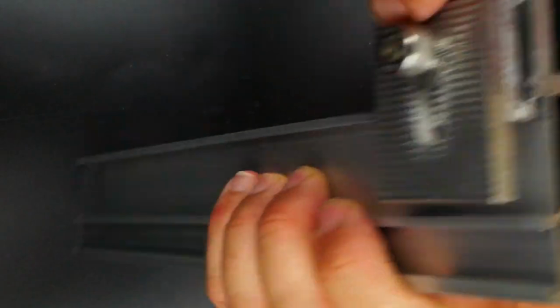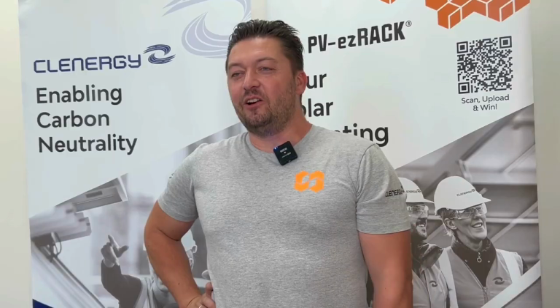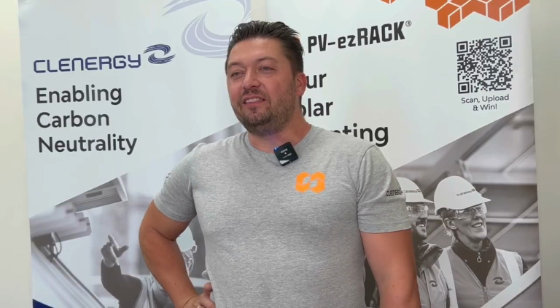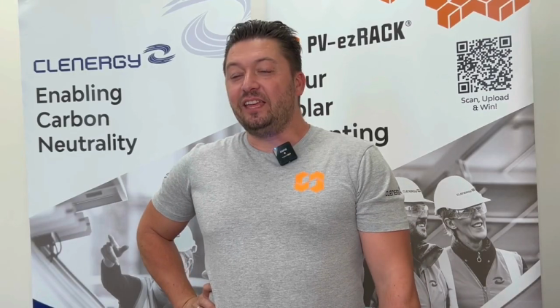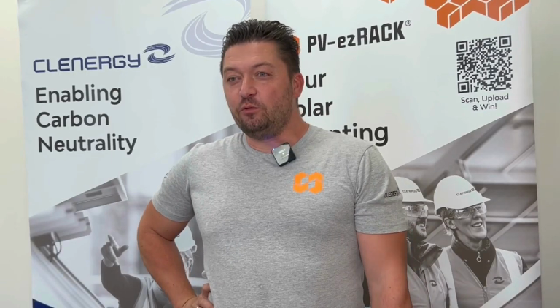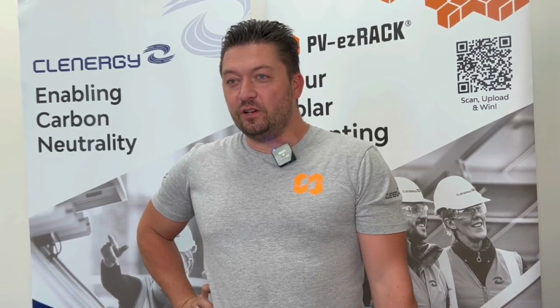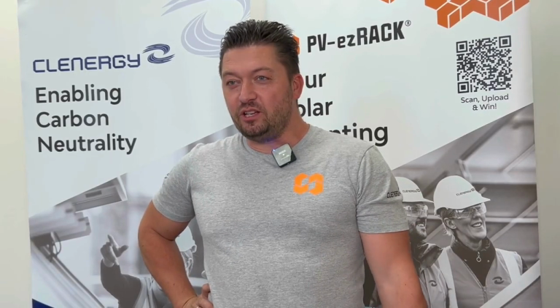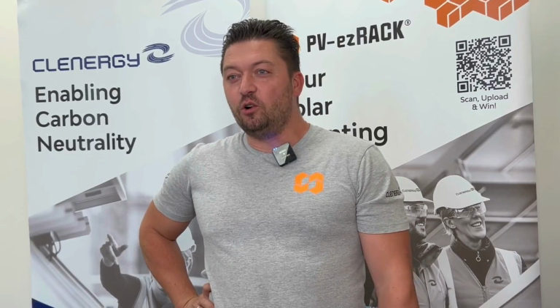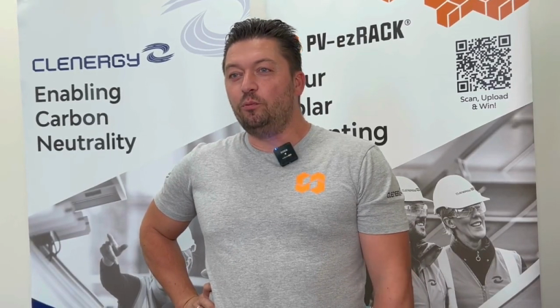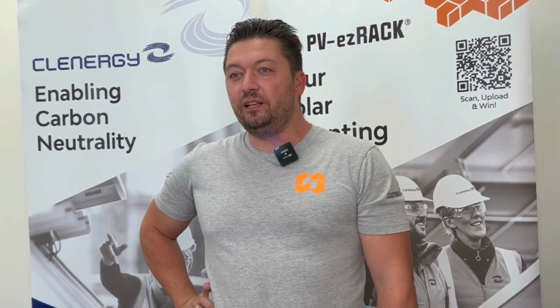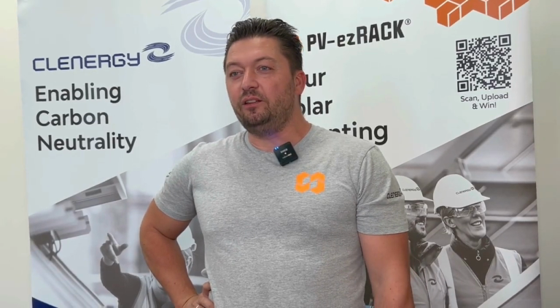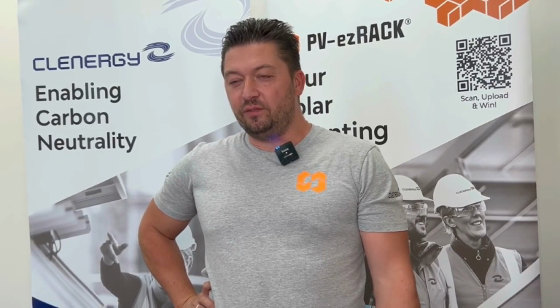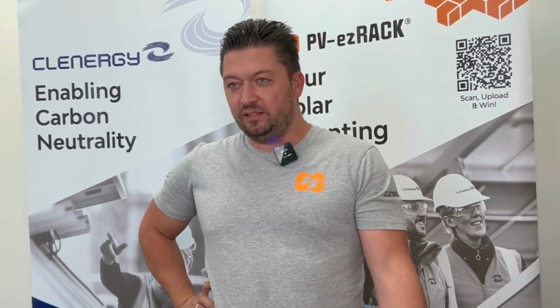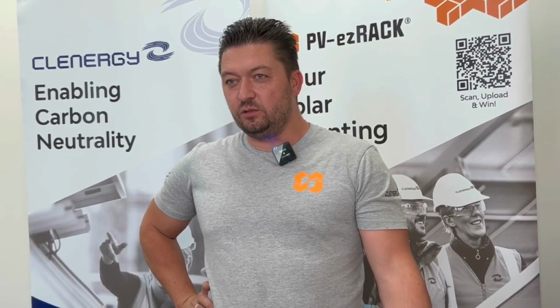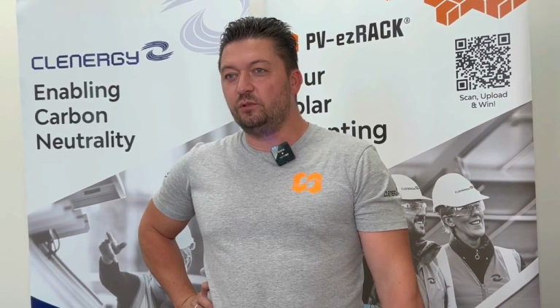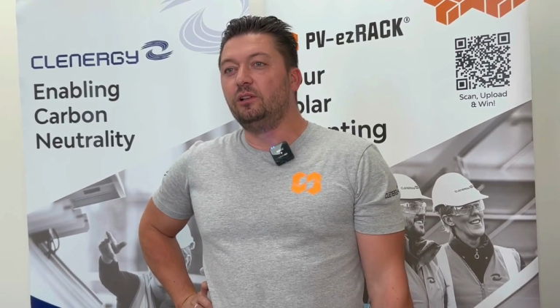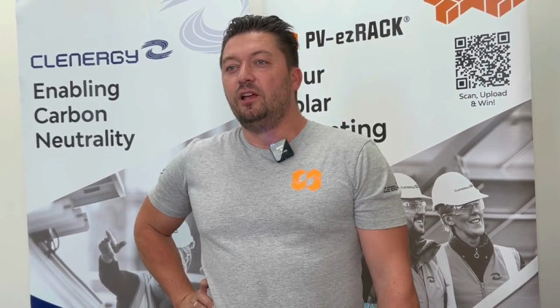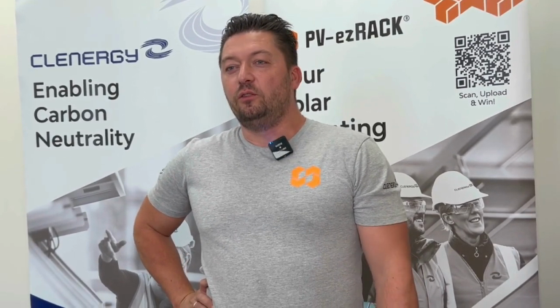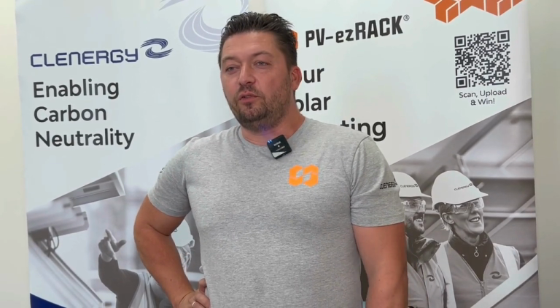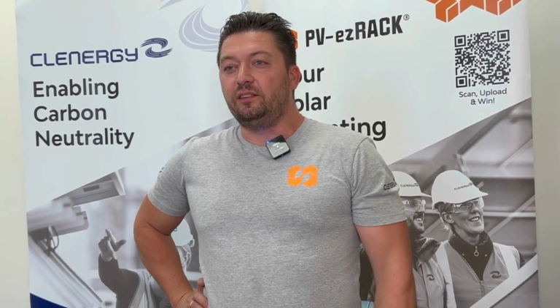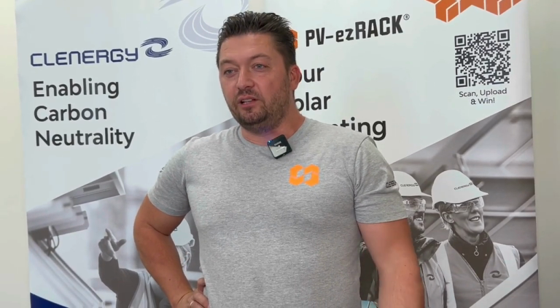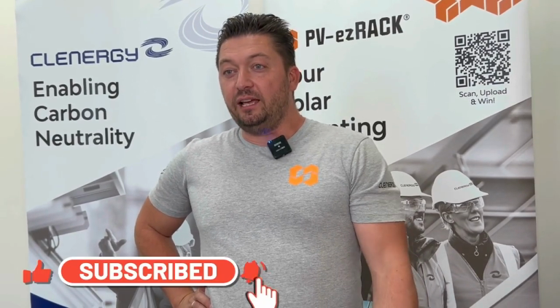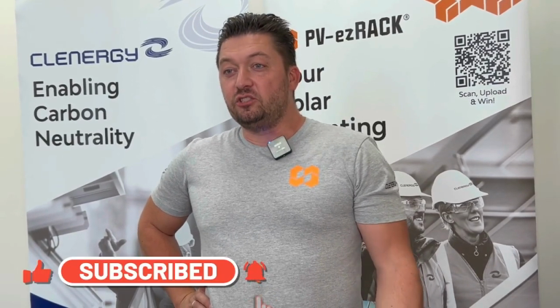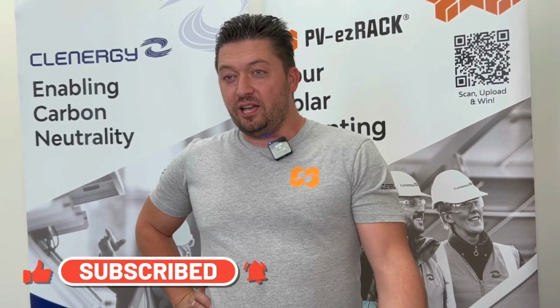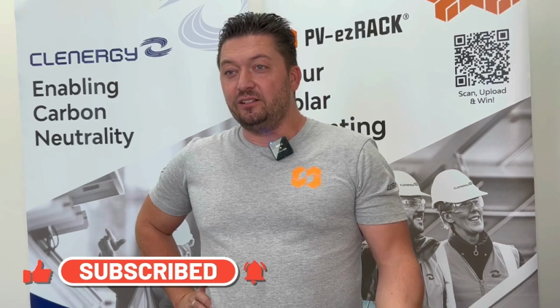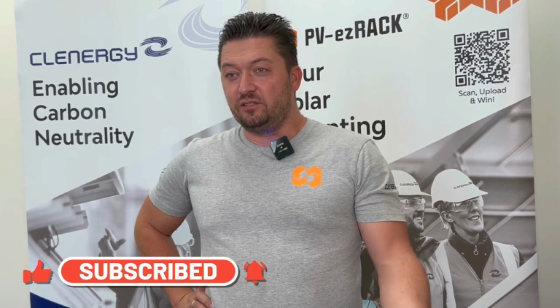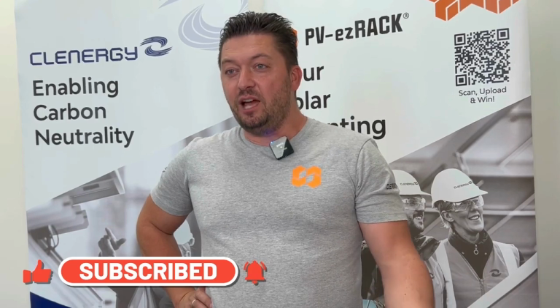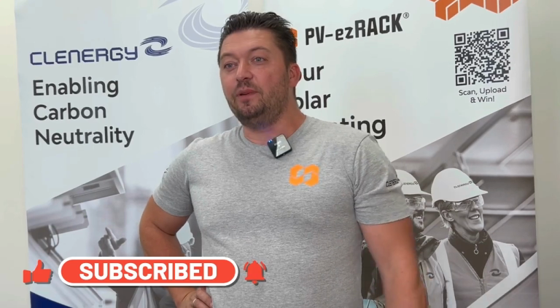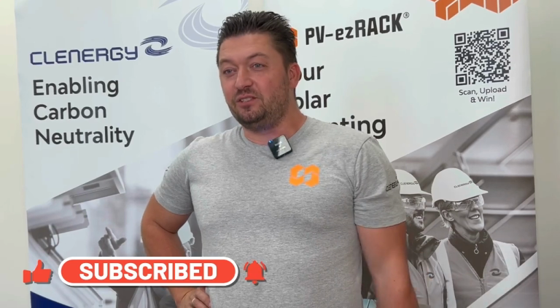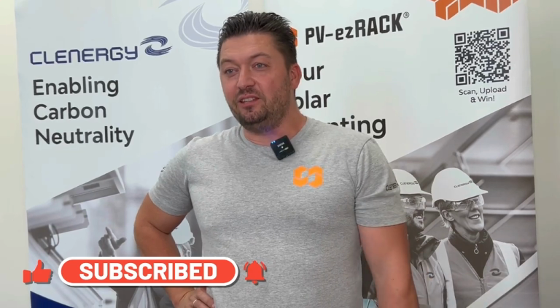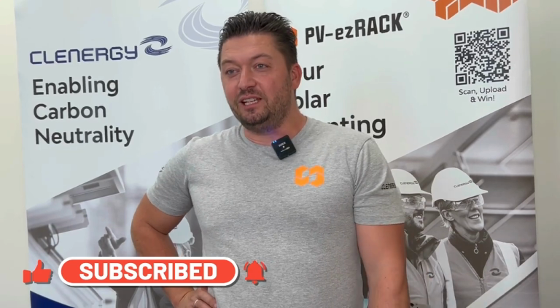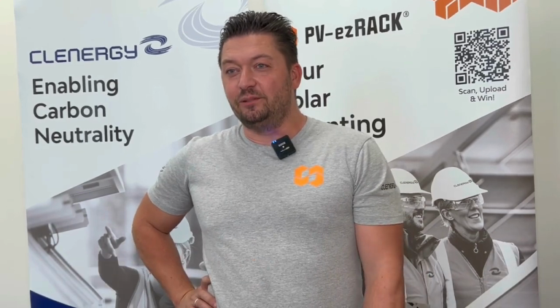Thank you for watching. Hopefully you find this useful. Don't forget to like, share and subscribe, and see you at the next one.